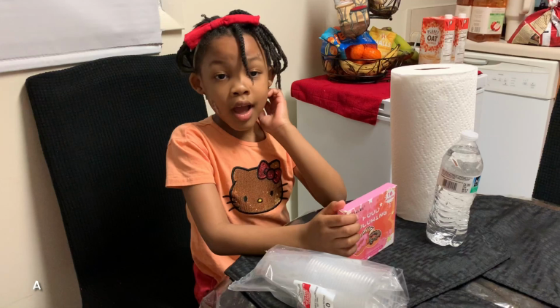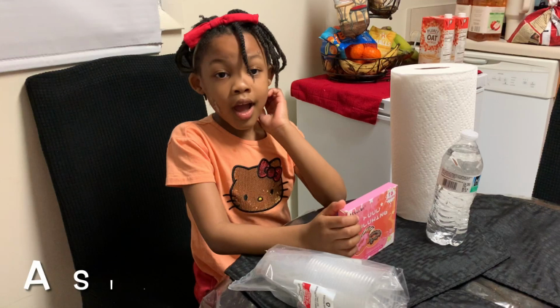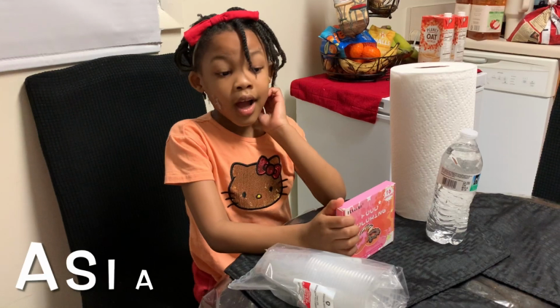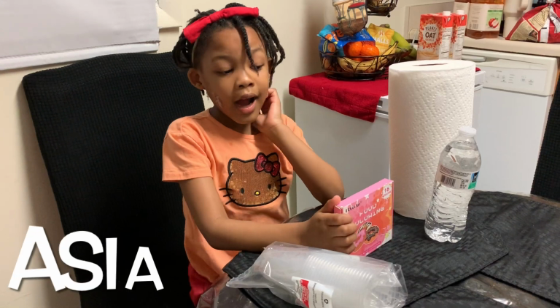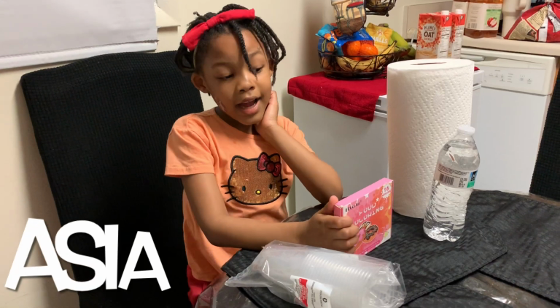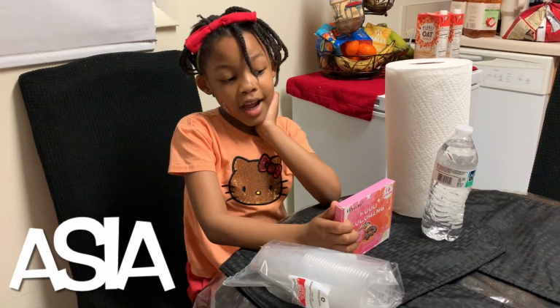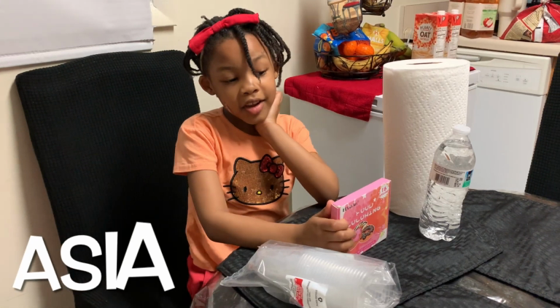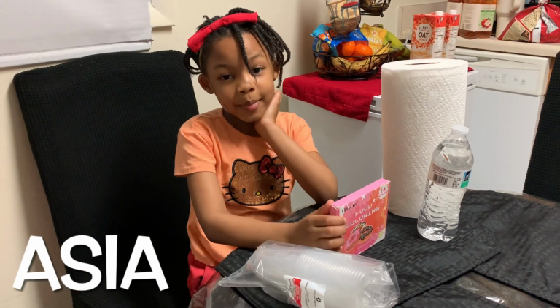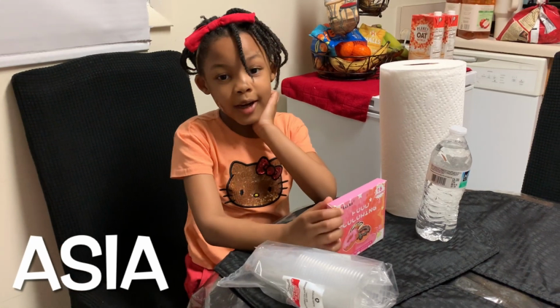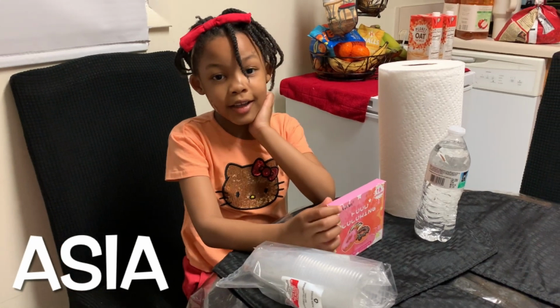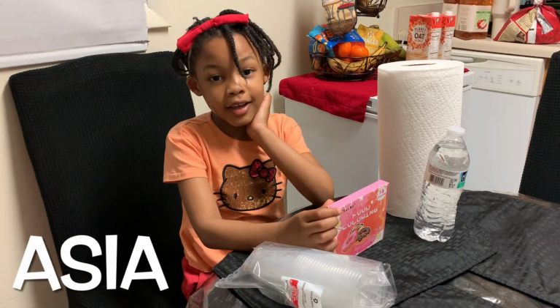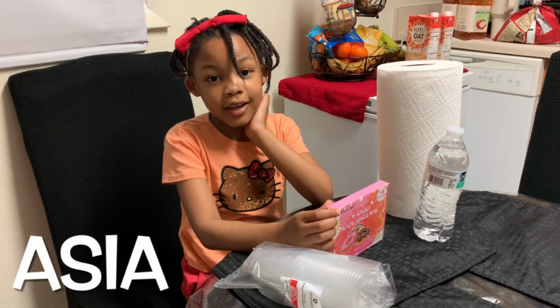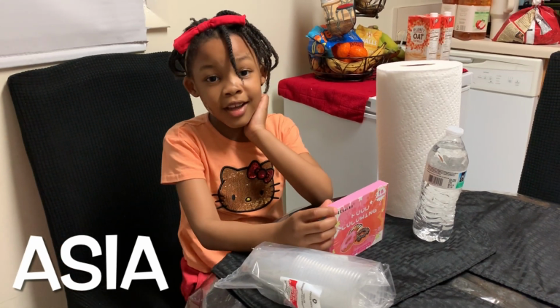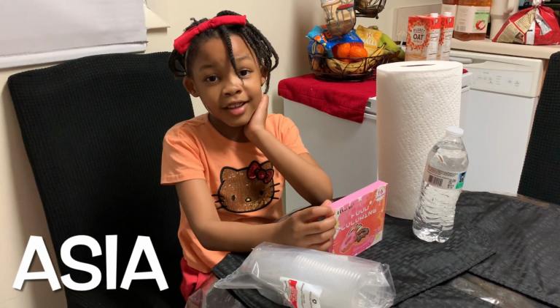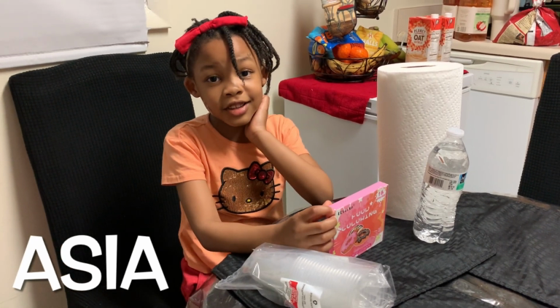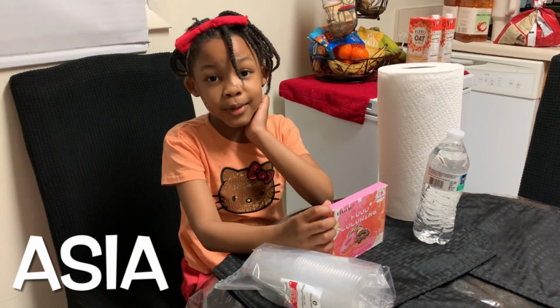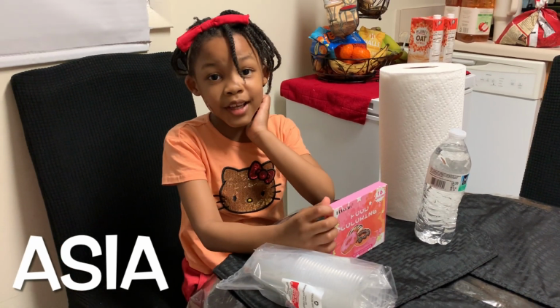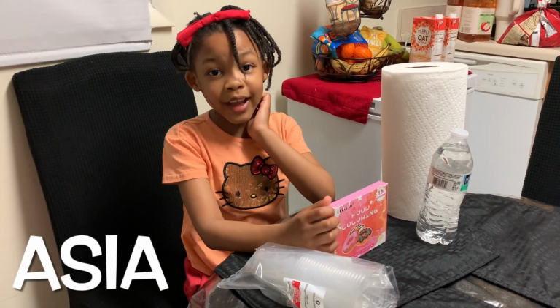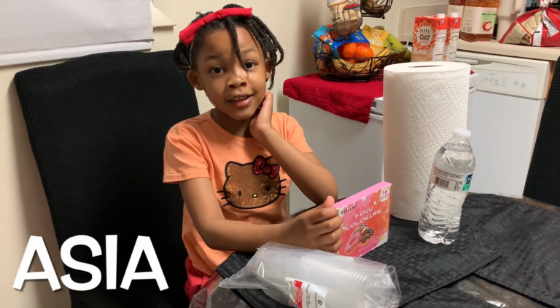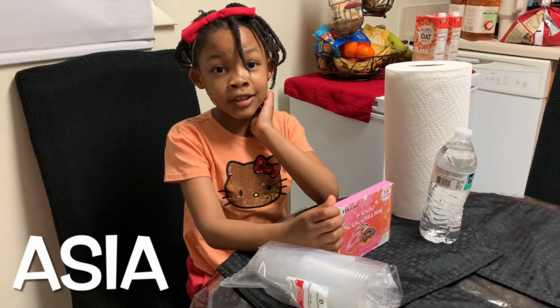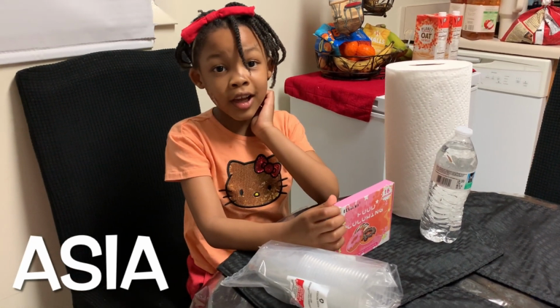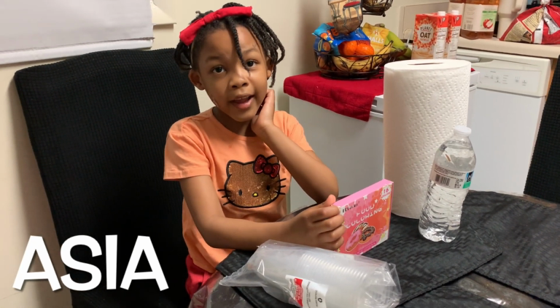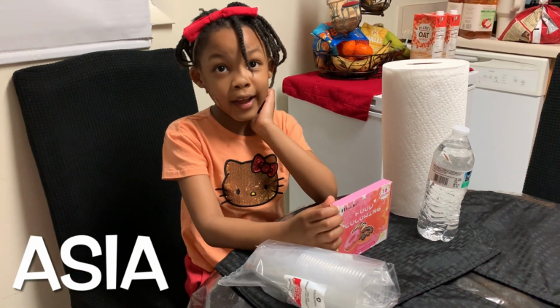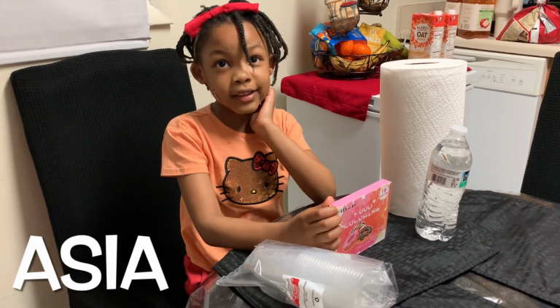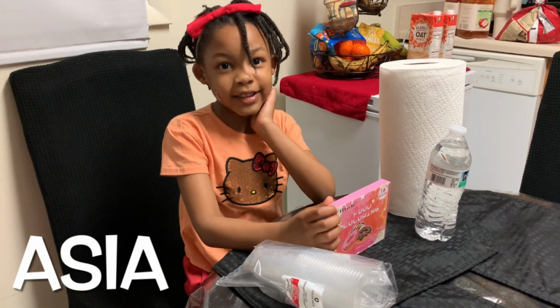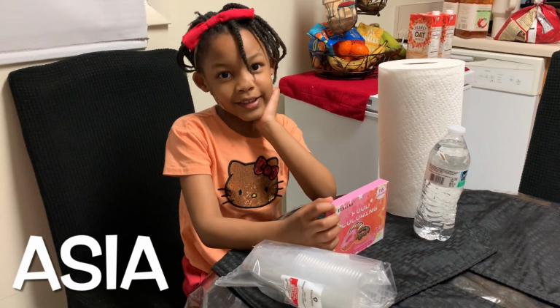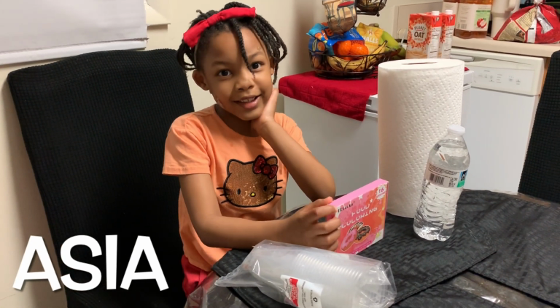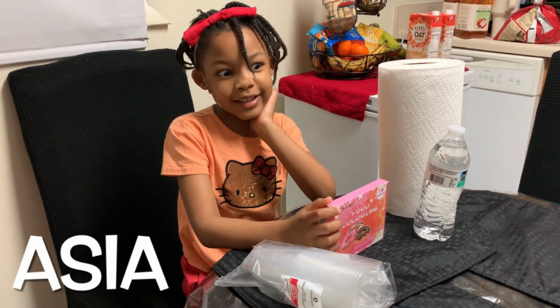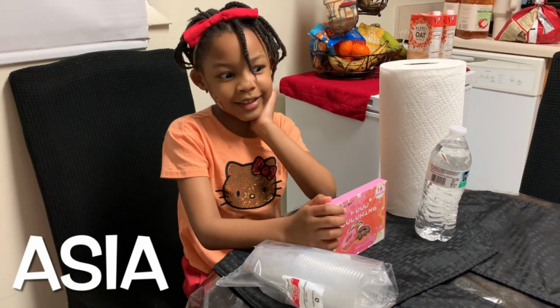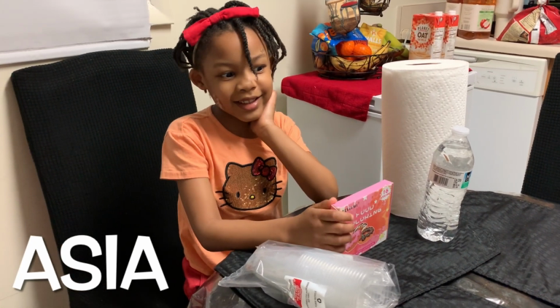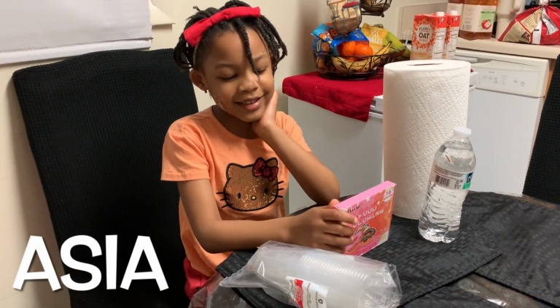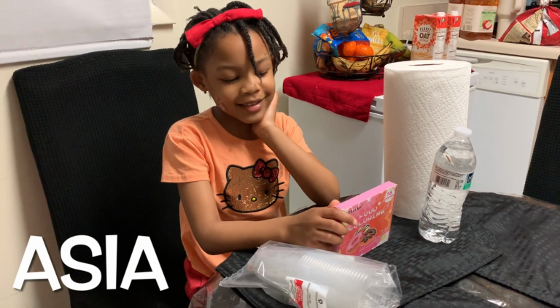Hi everybody! It's me, Aza, Auntie Jodi's assistant.